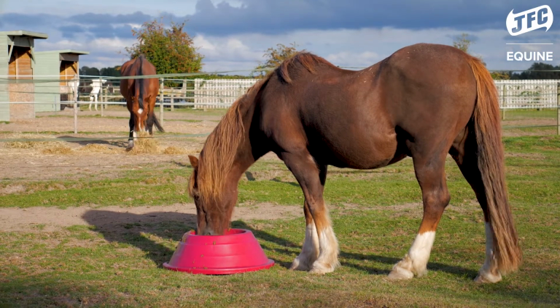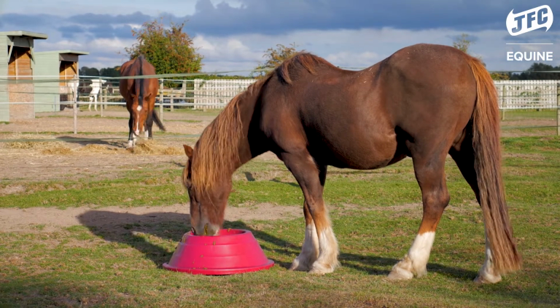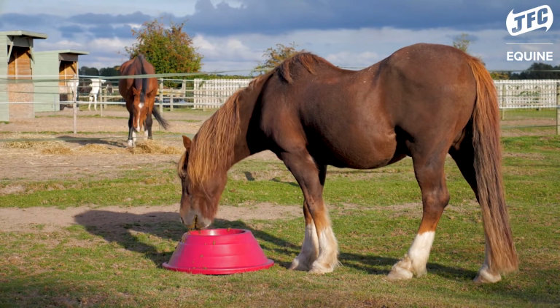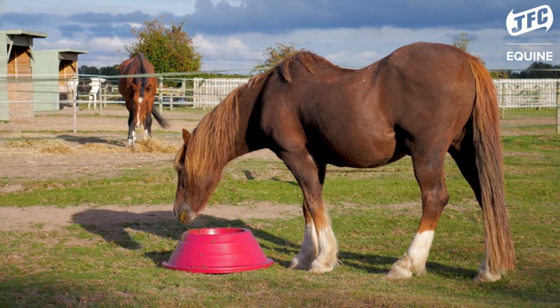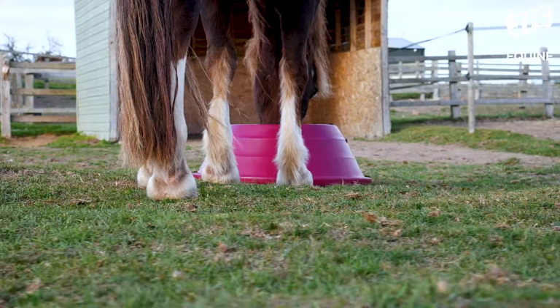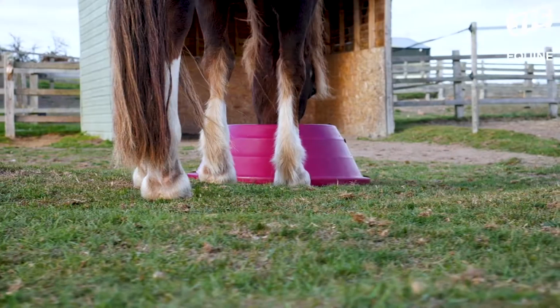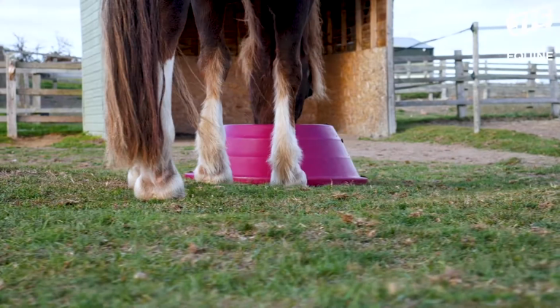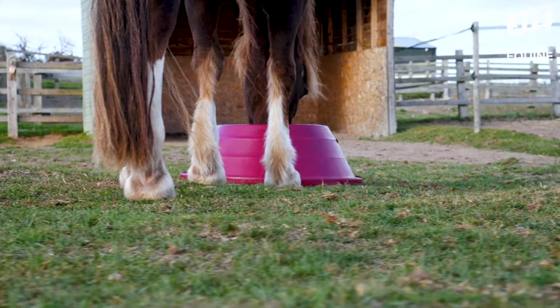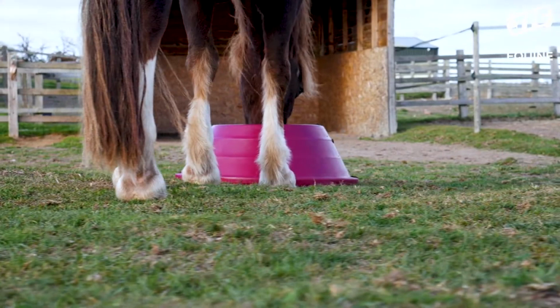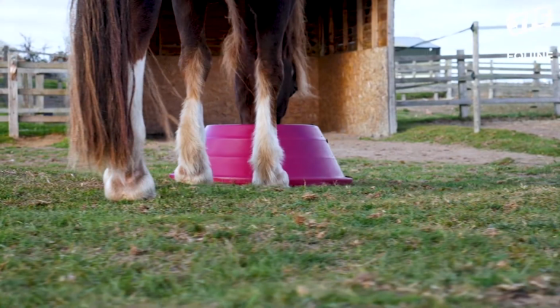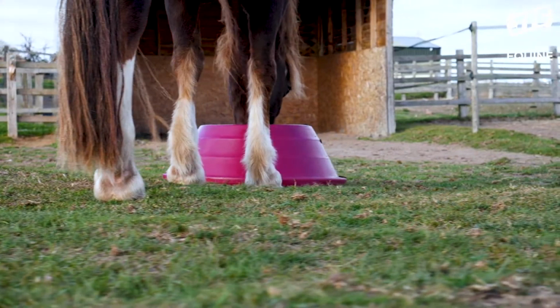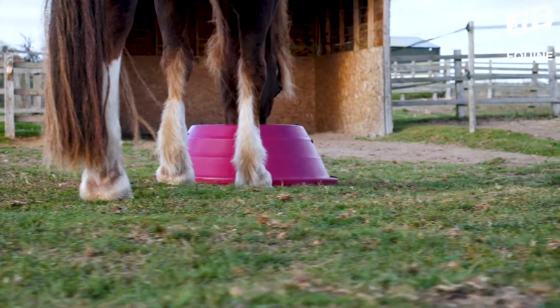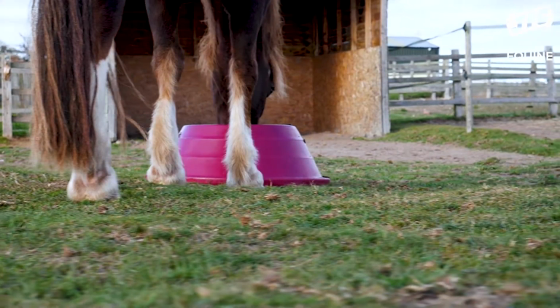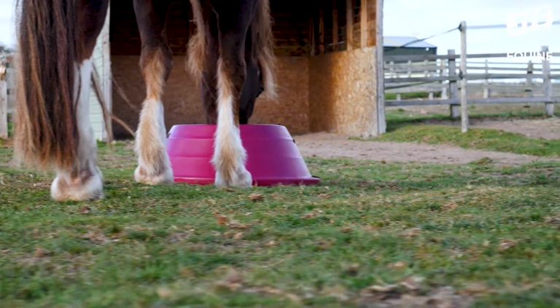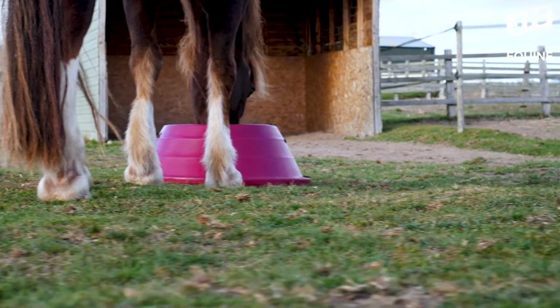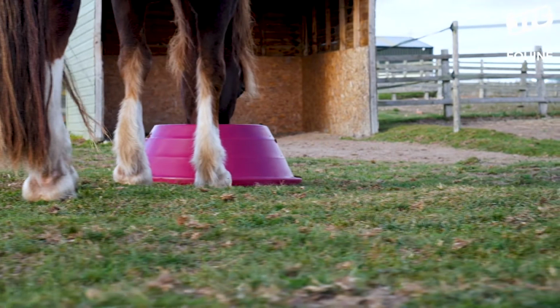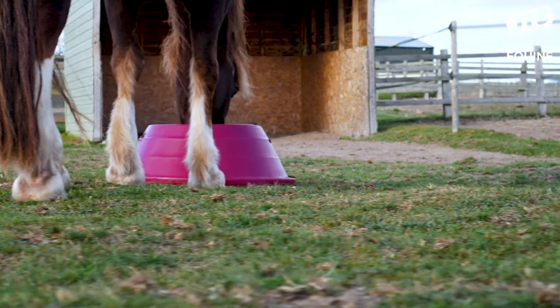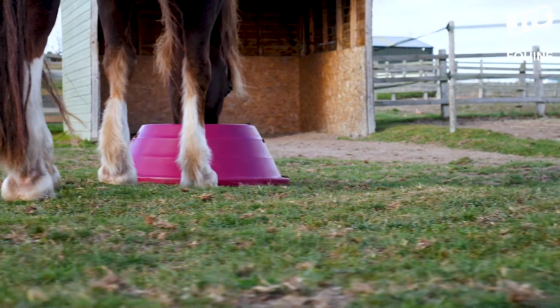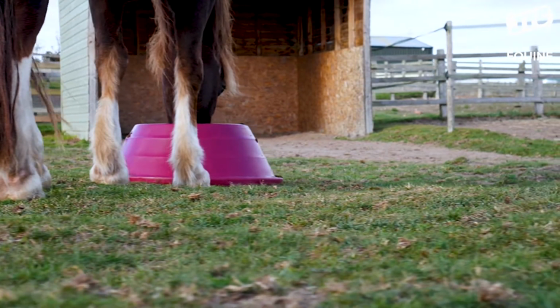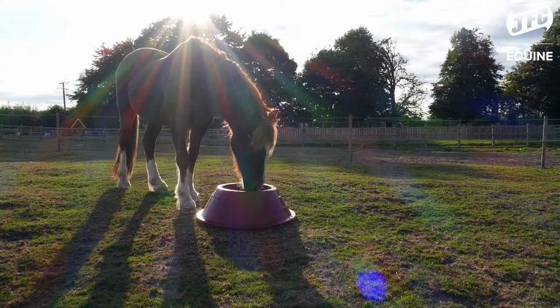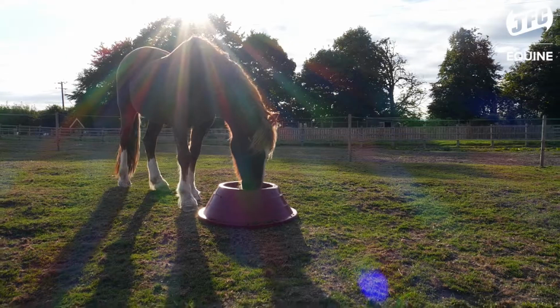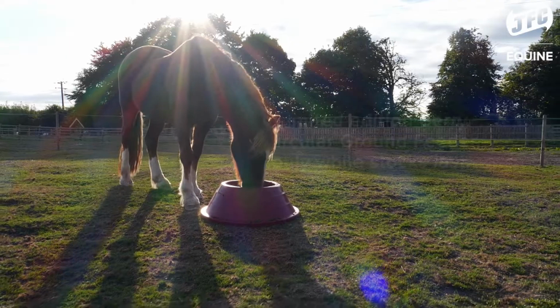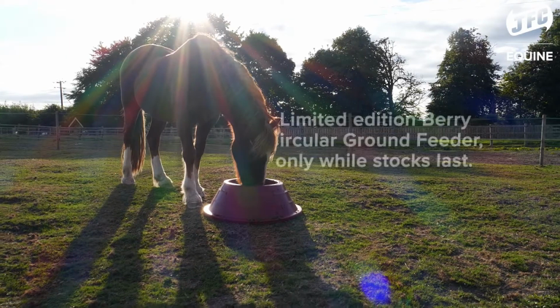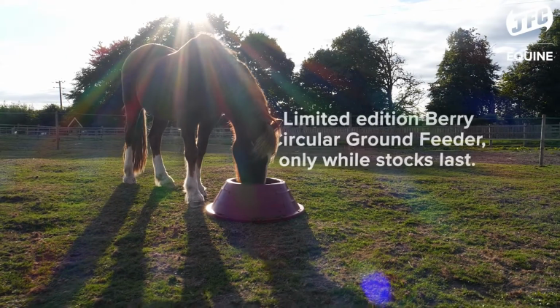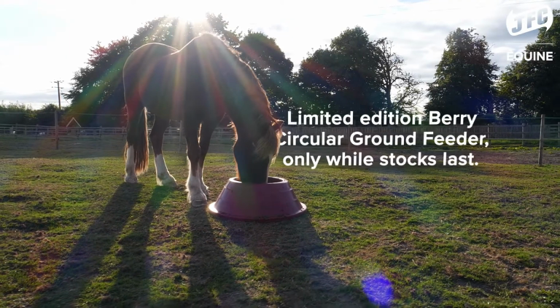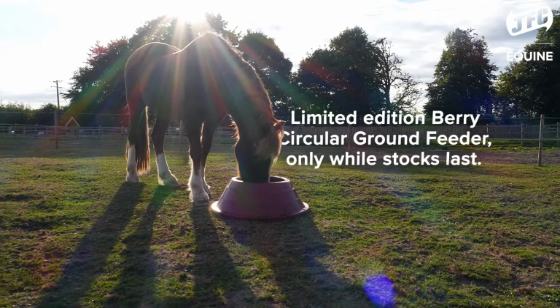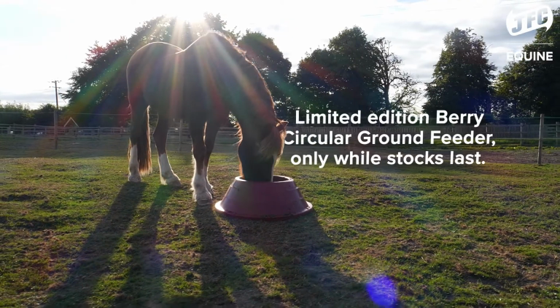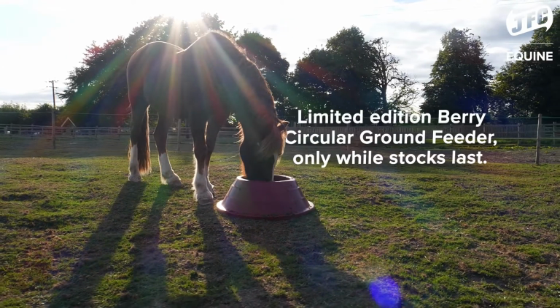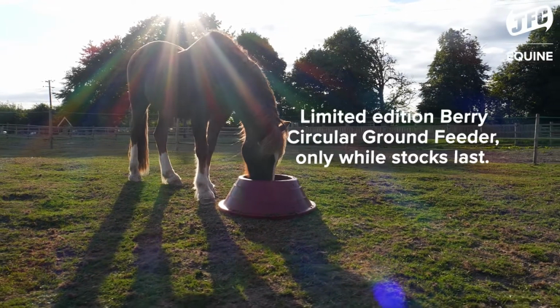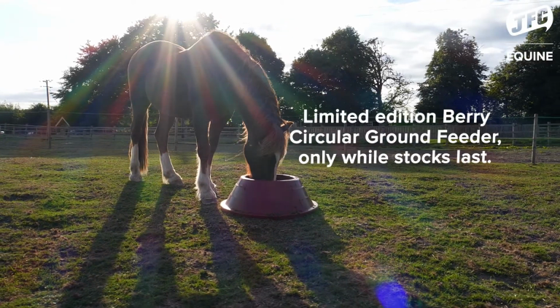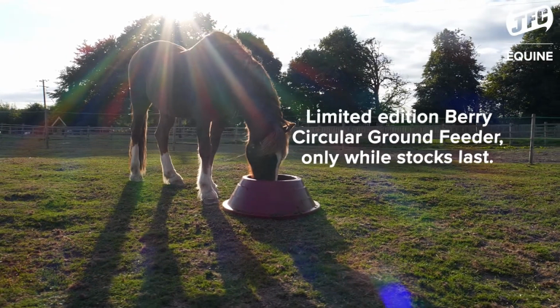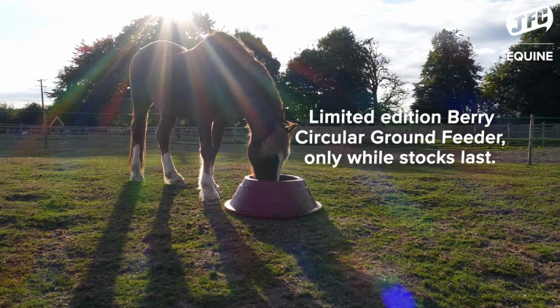I'd highly recommend the circular floor feeder. If you are interested, be sure to get in touch with the JFC Equine team and they will help you out.